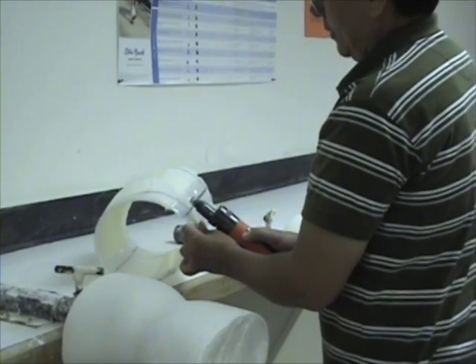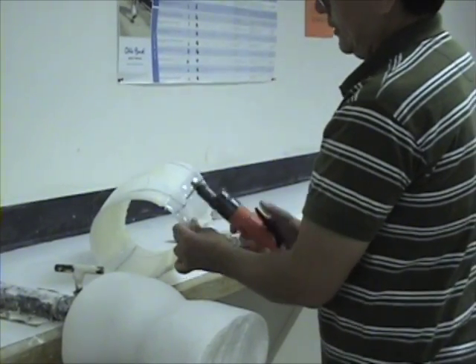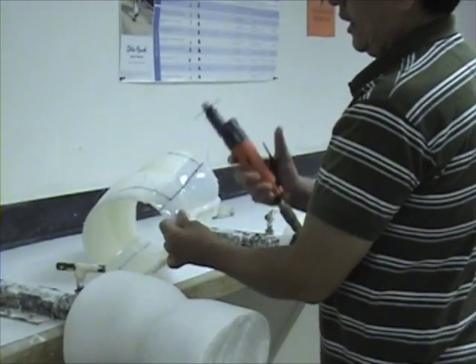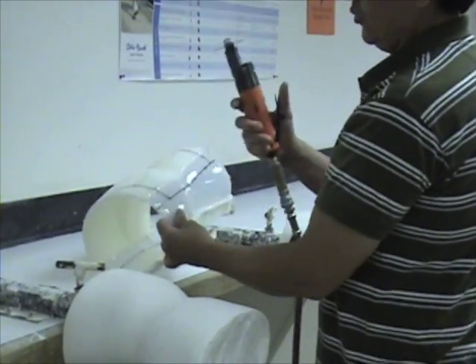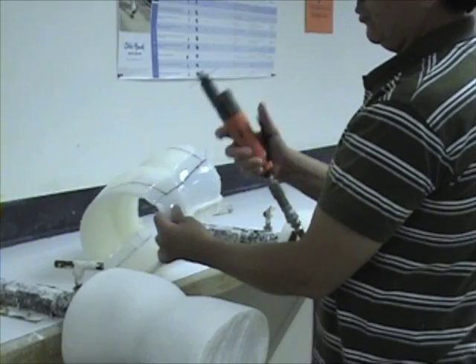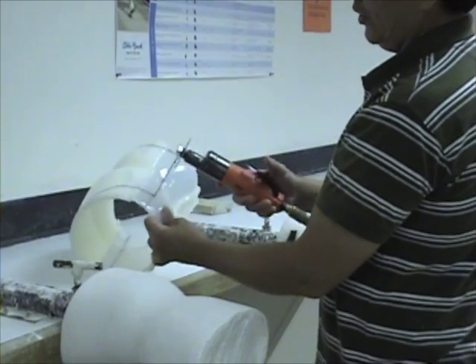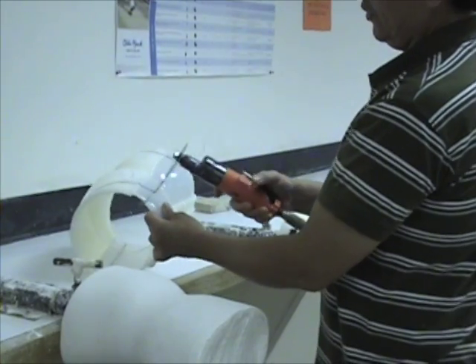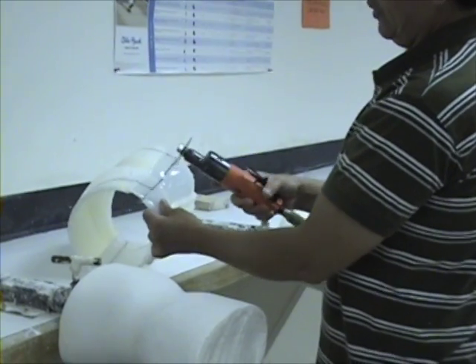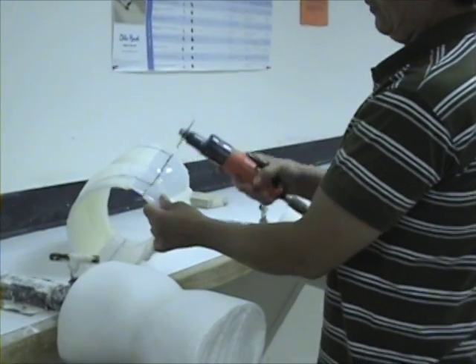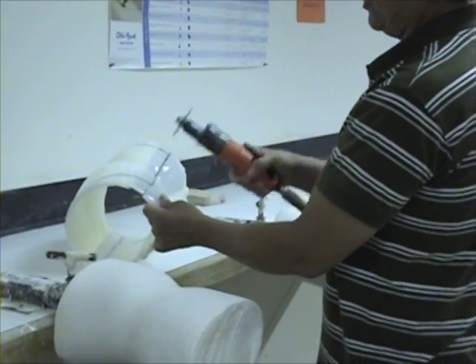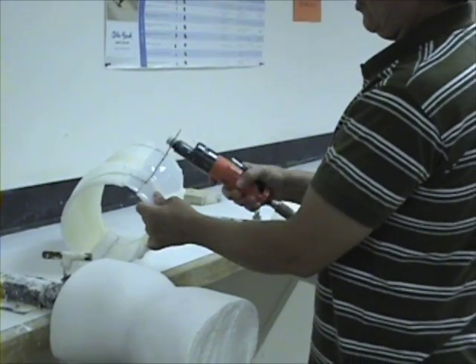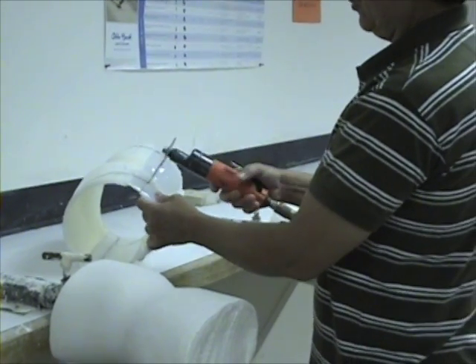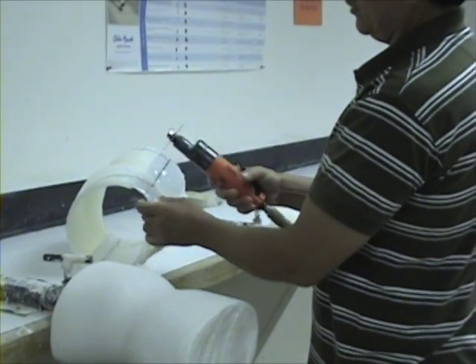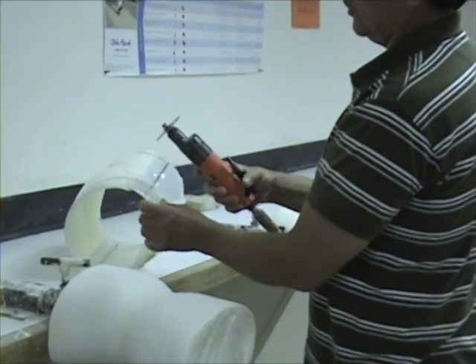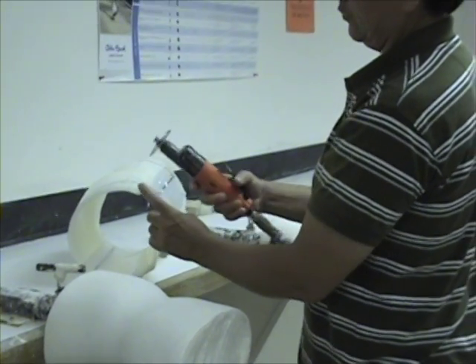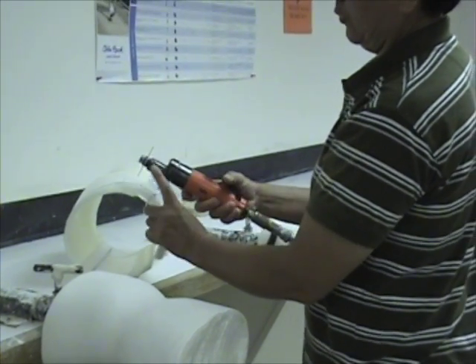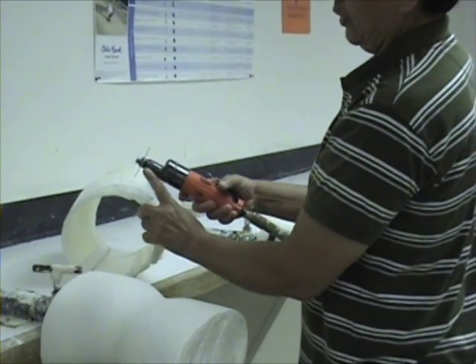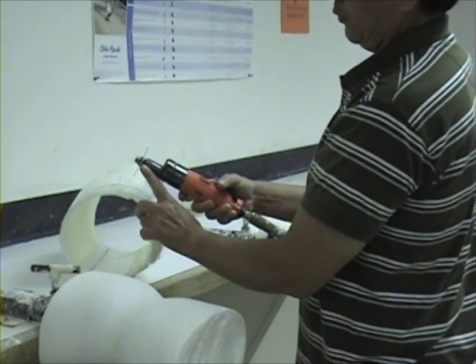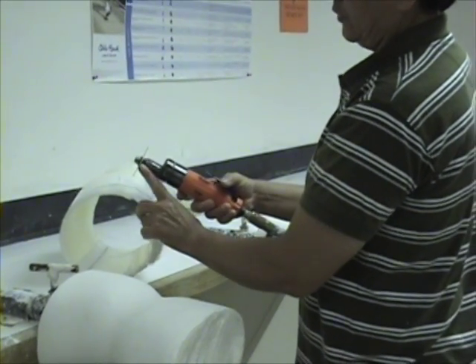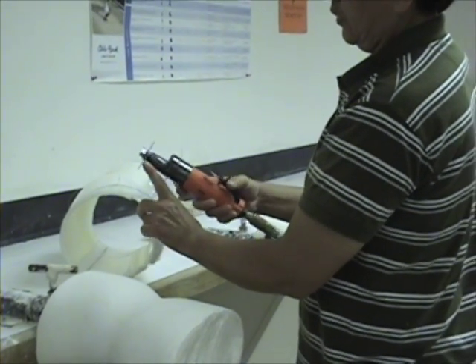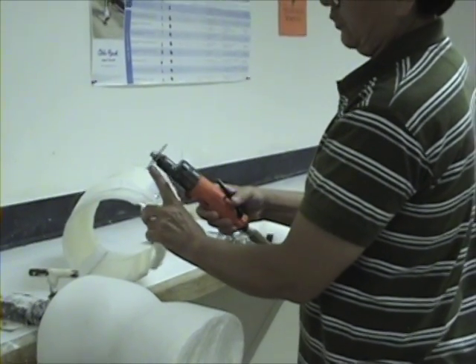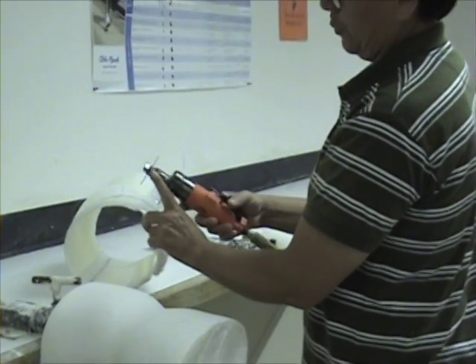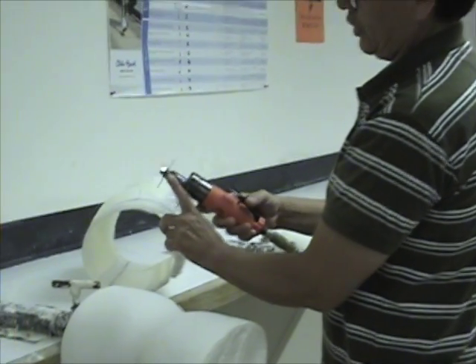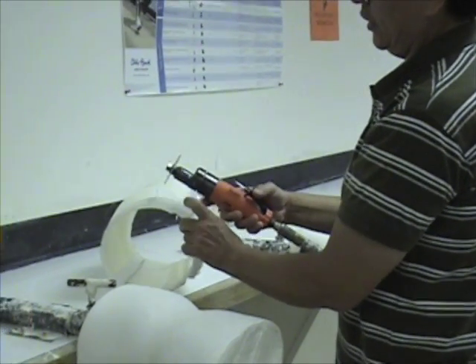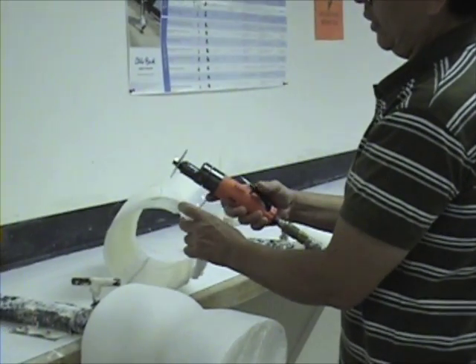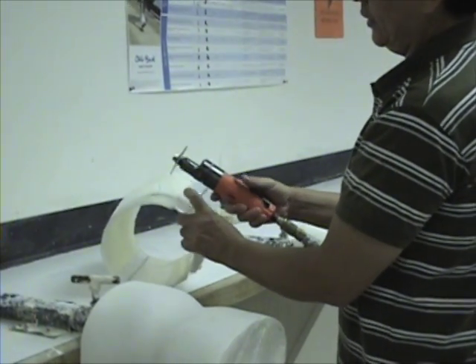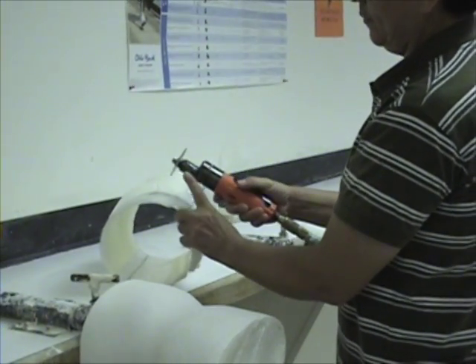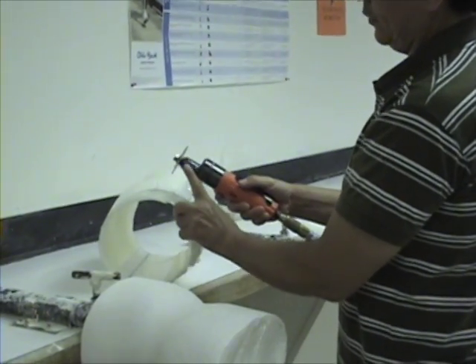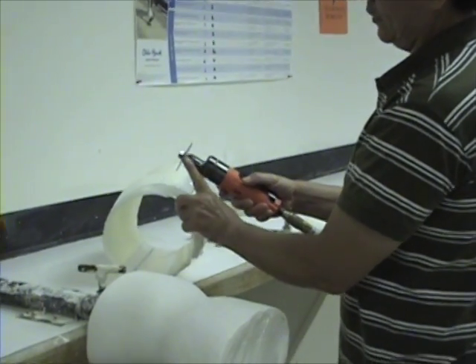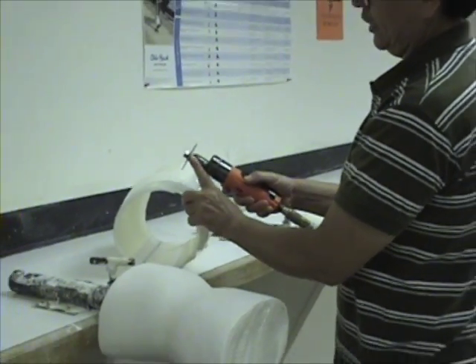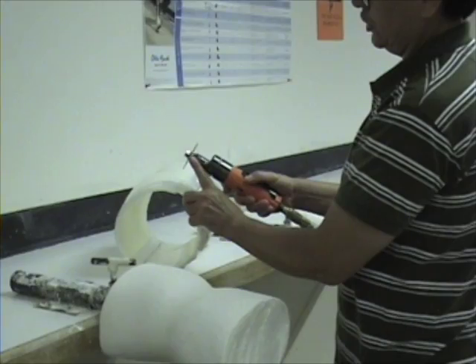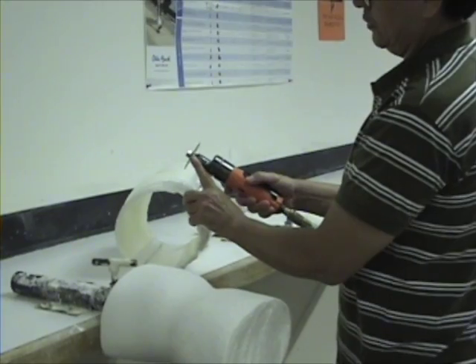That kind of tool — you don't have to saw with it; it's just a reciprocating blade.